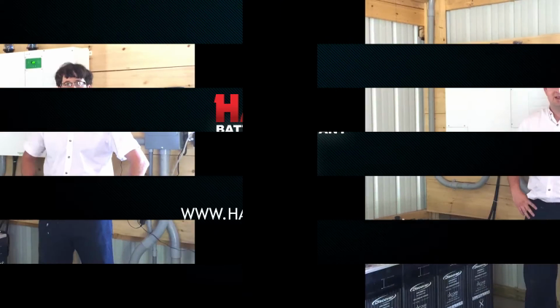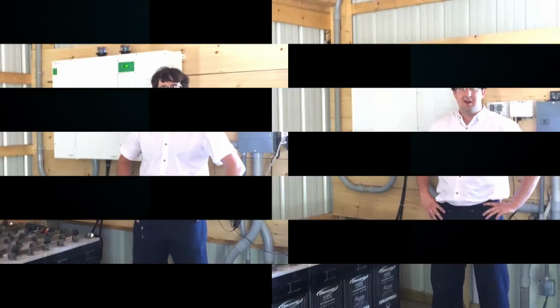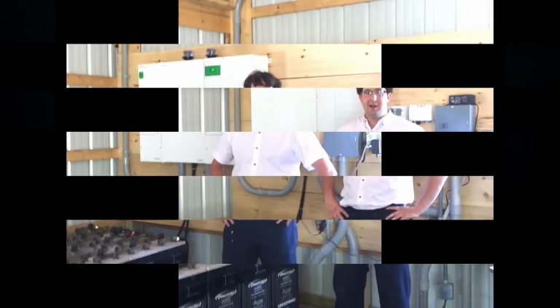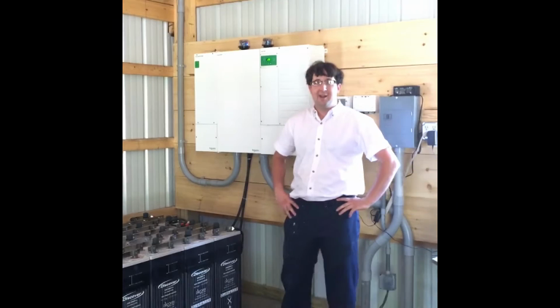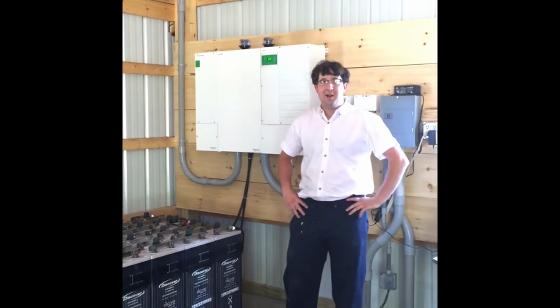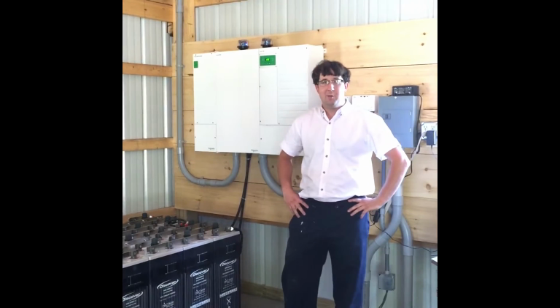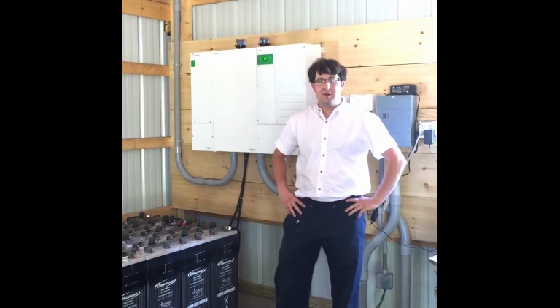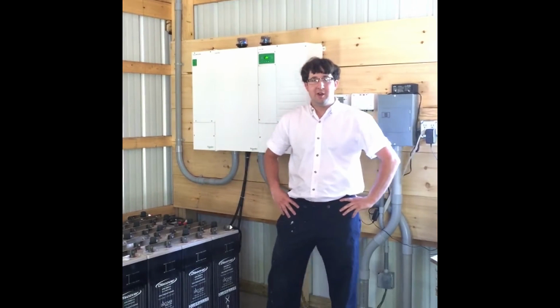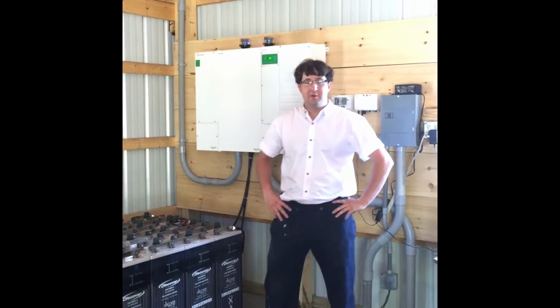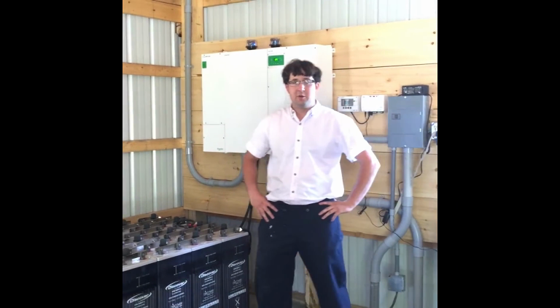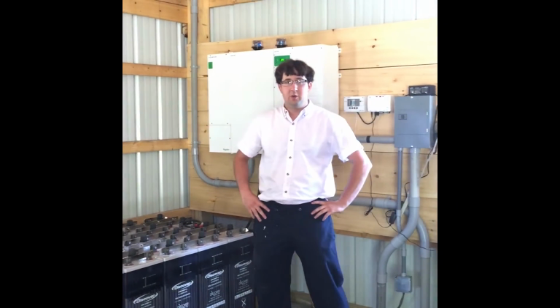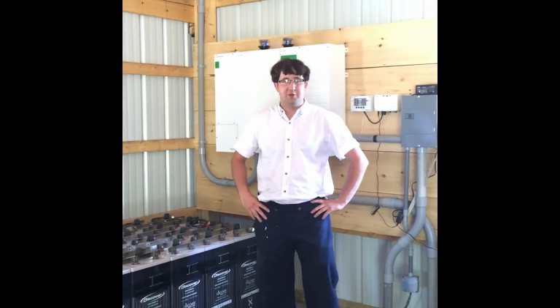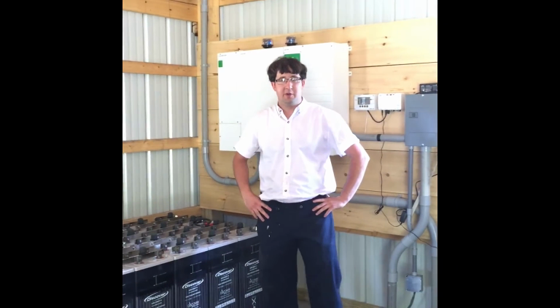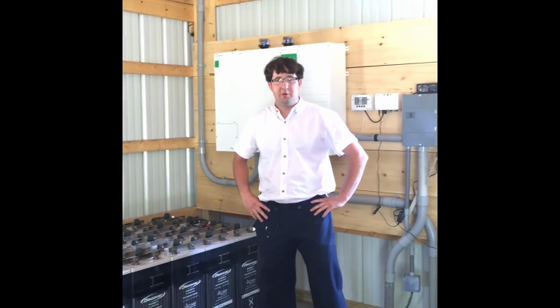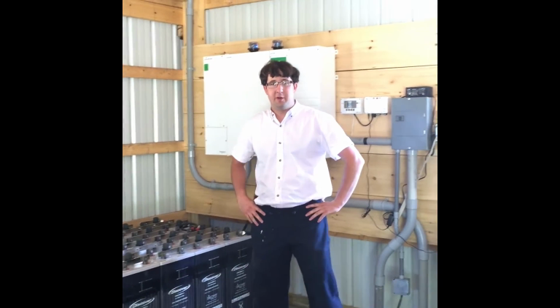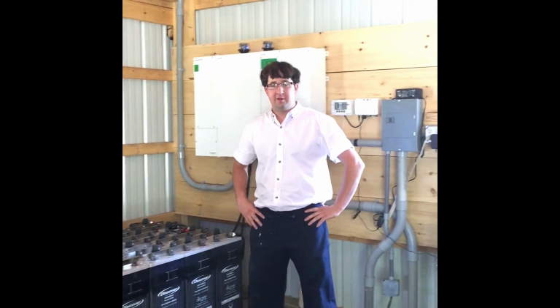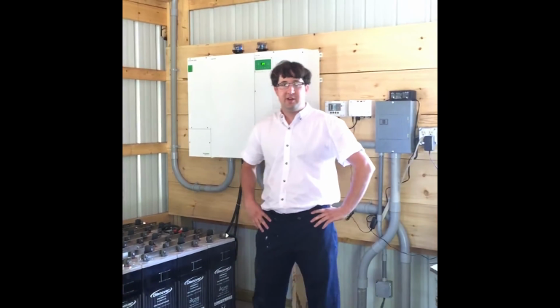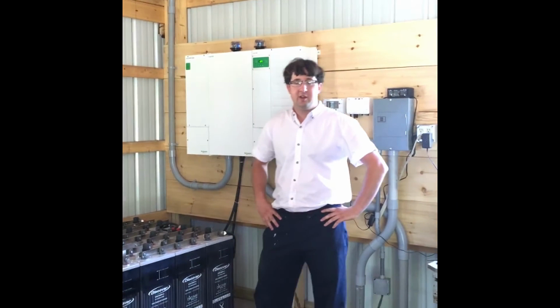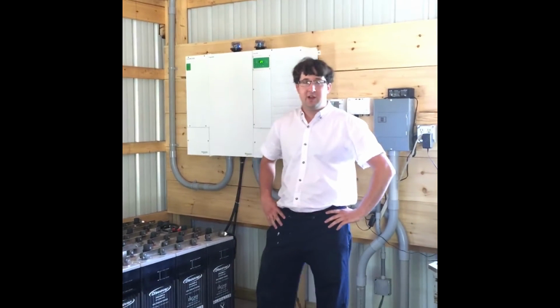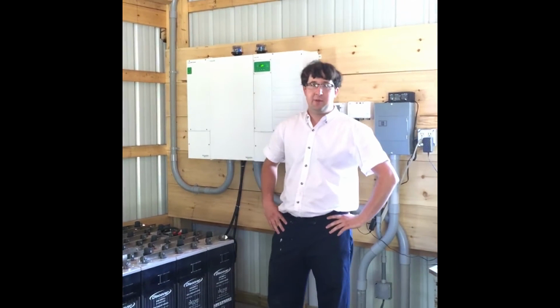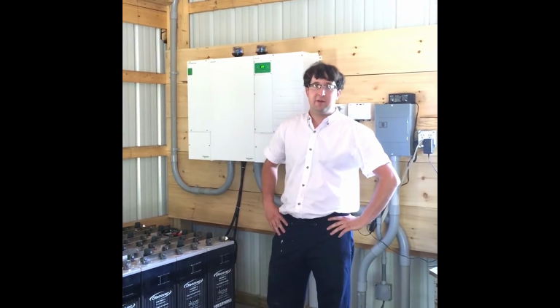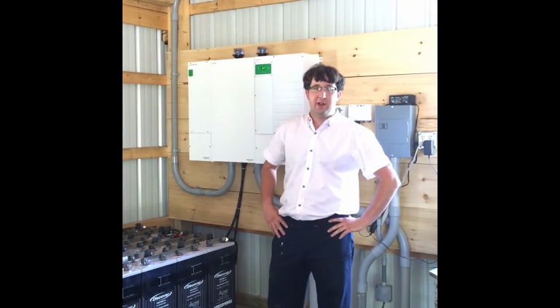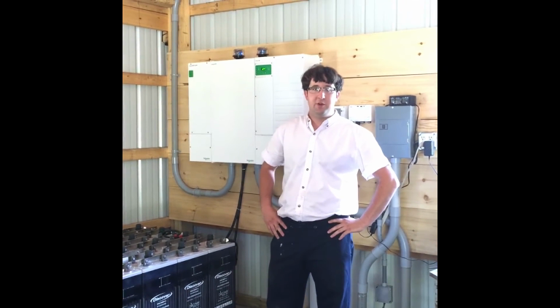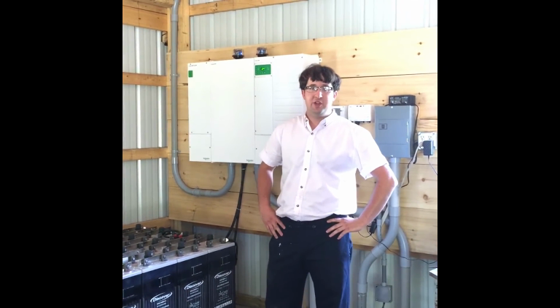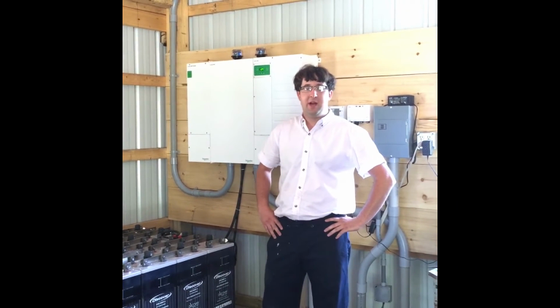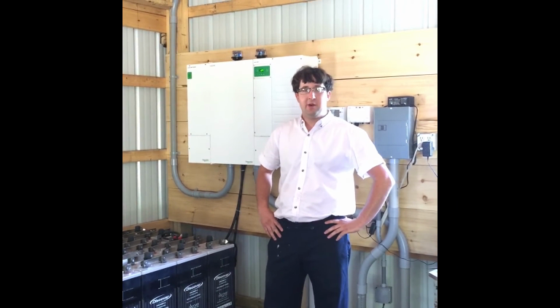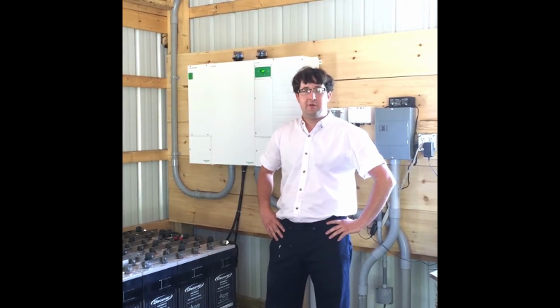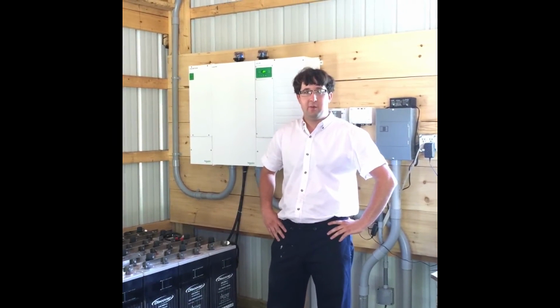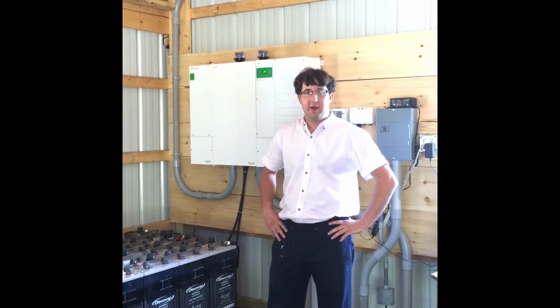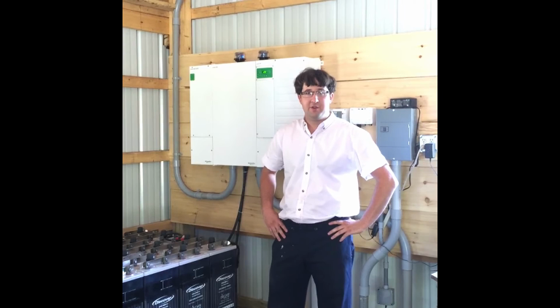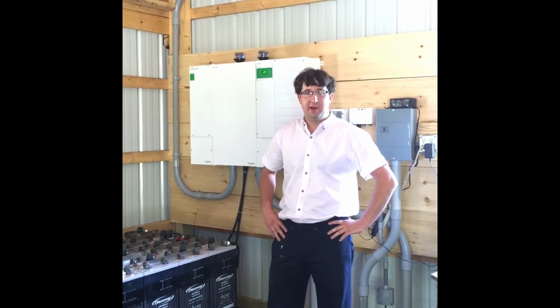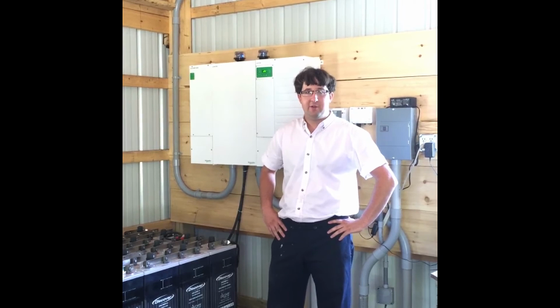Hi, I'm Arlen Yoder with Wellspring Renewable Energy. I'm here today with Jim Howey from Harris Battery.